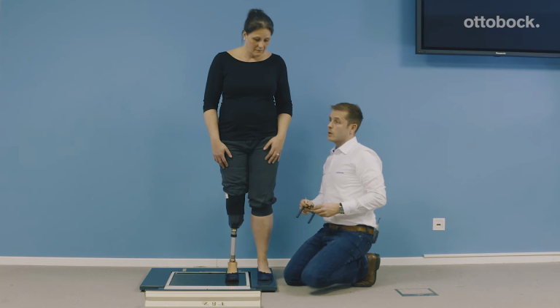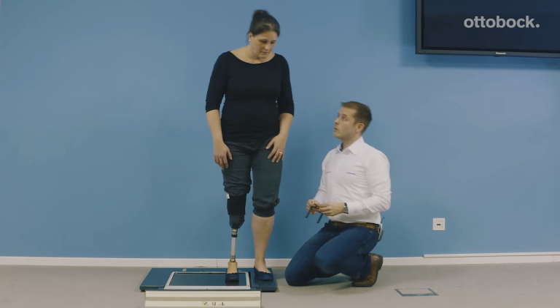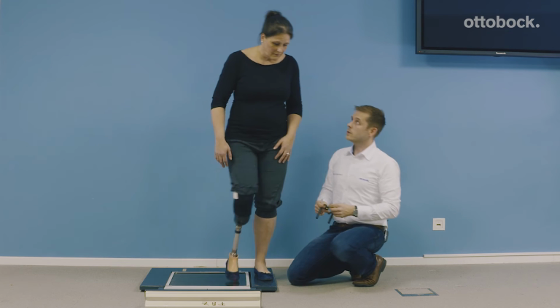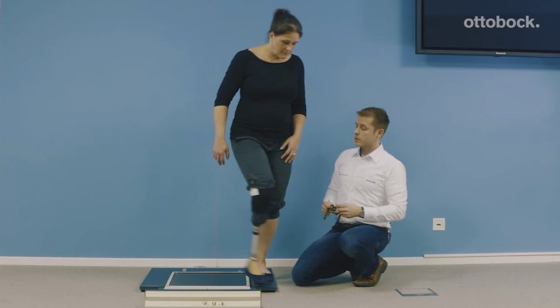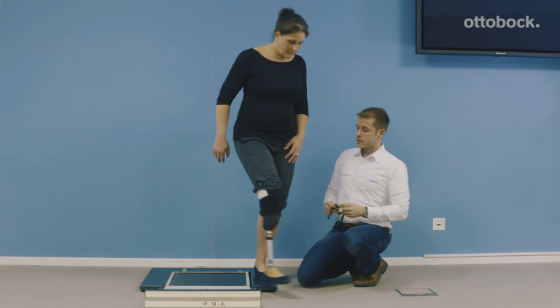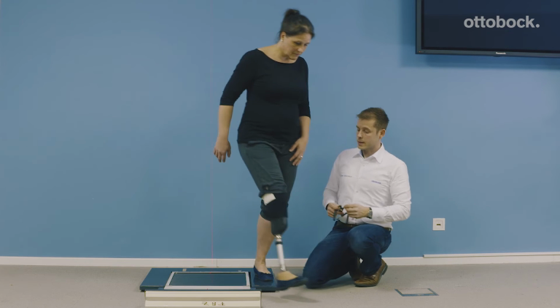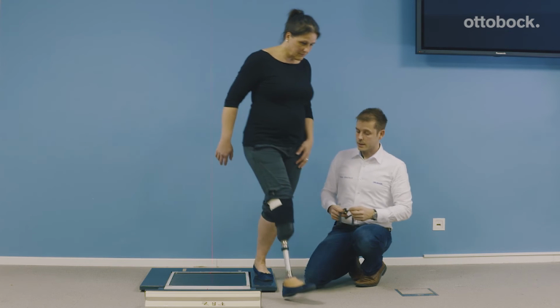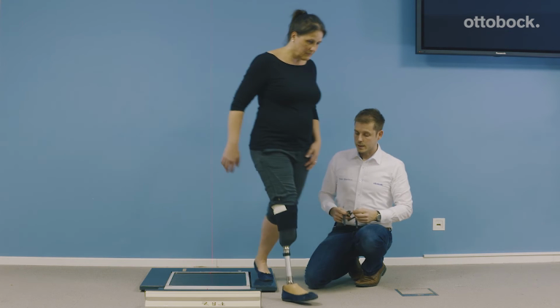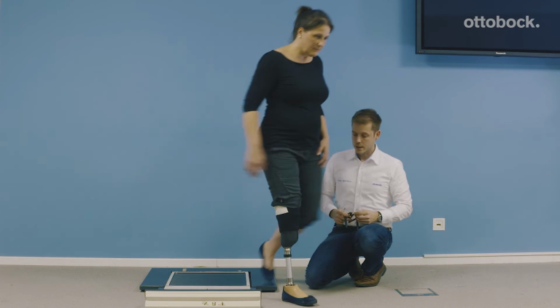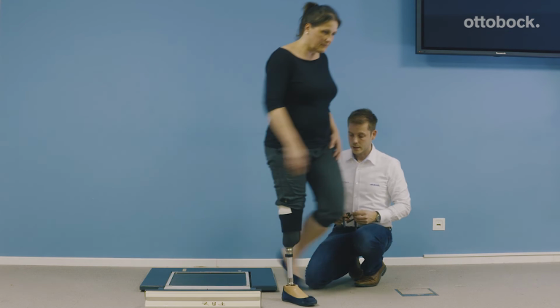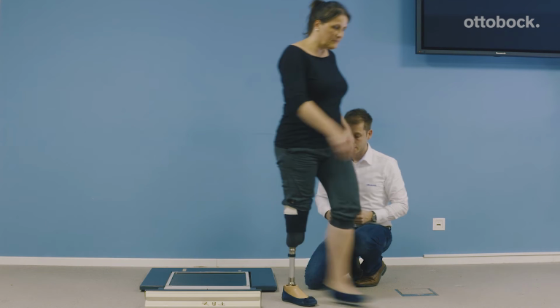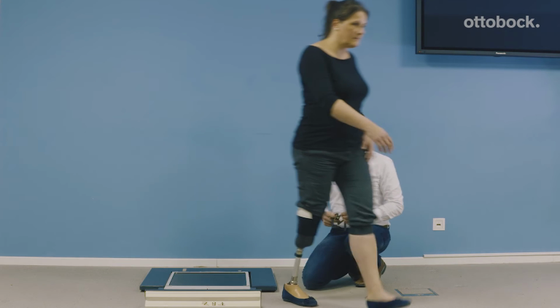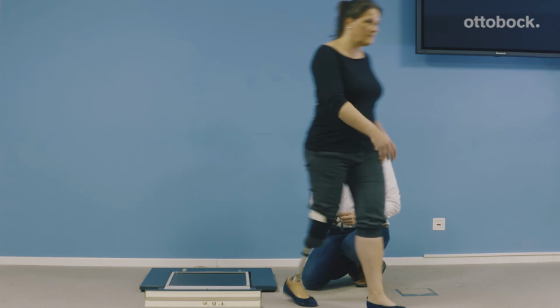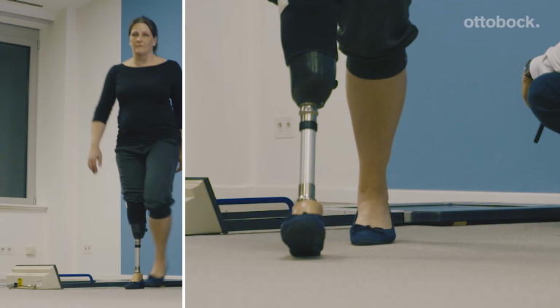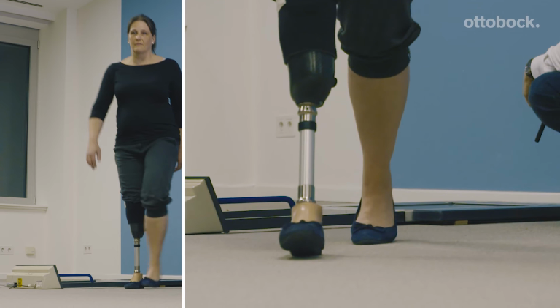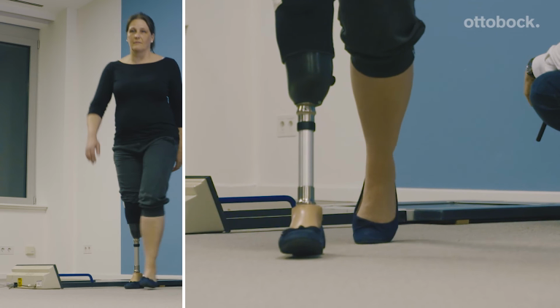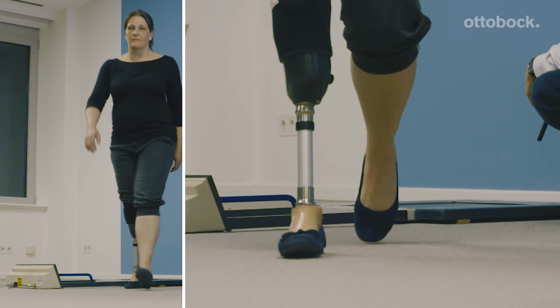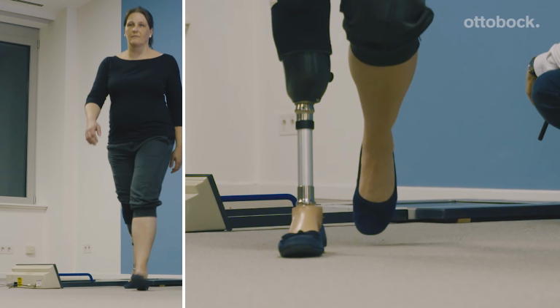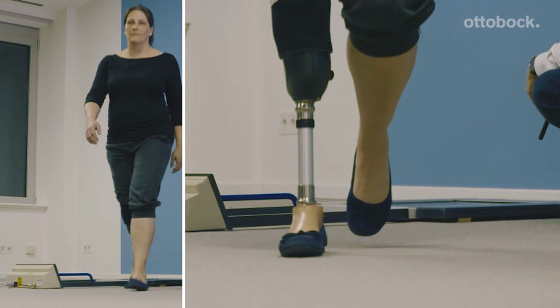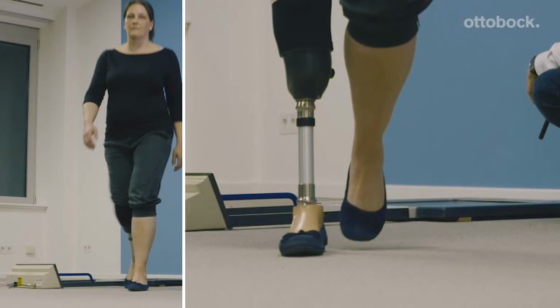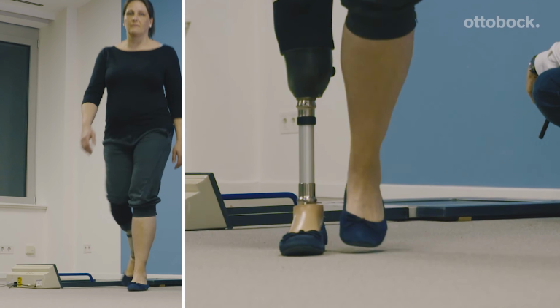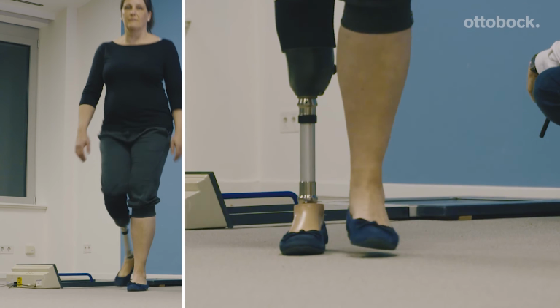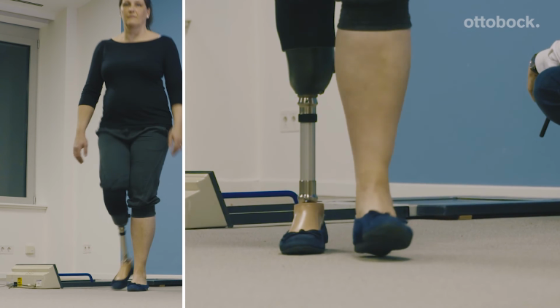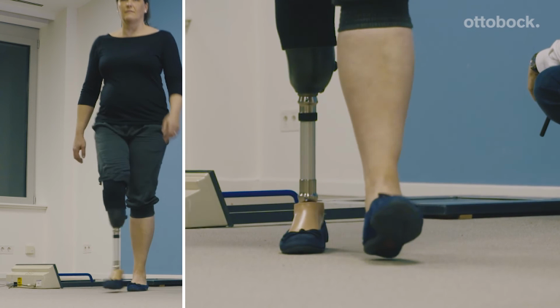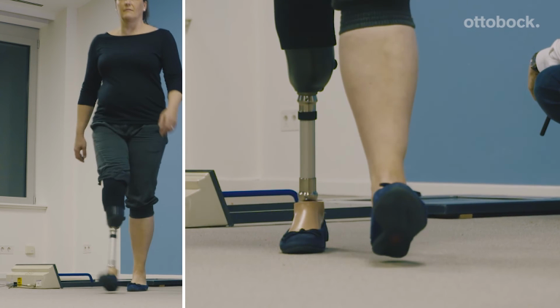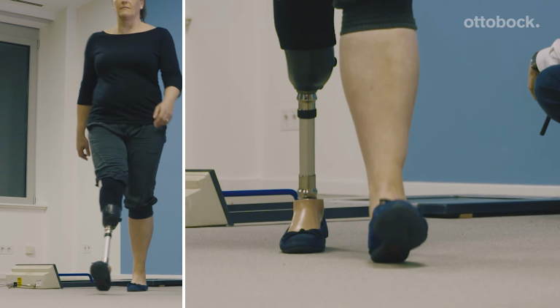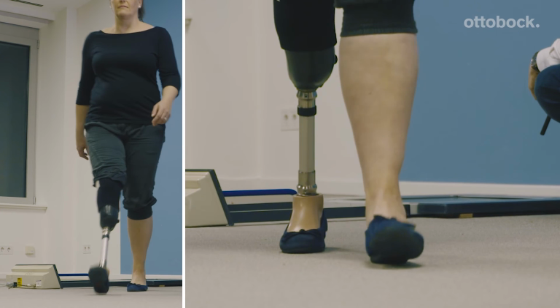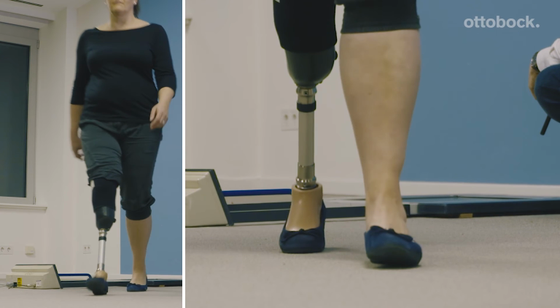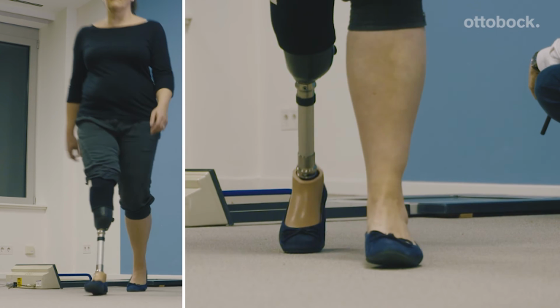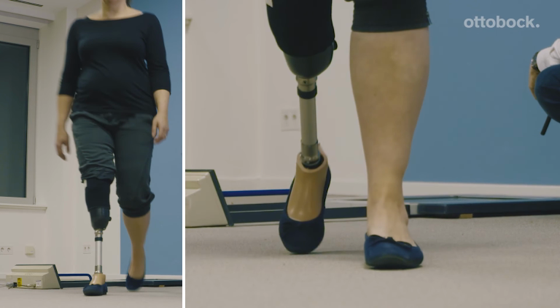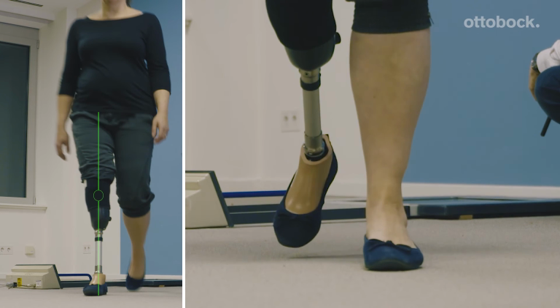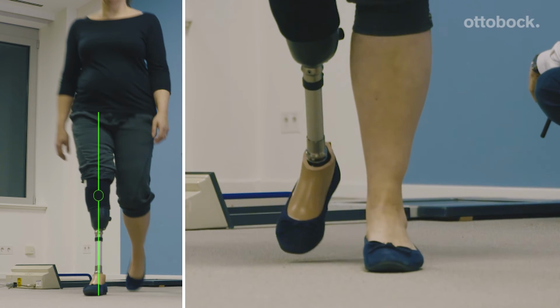Now let's see what happens when you walk. With the 5 degrees of external rotation, the gait pattern looks really fine.